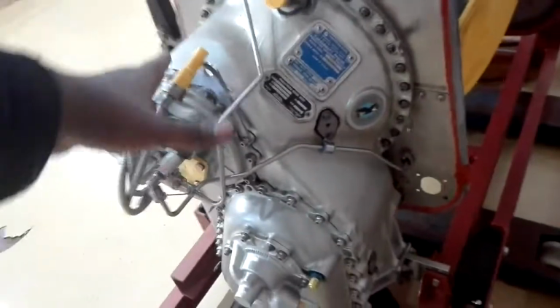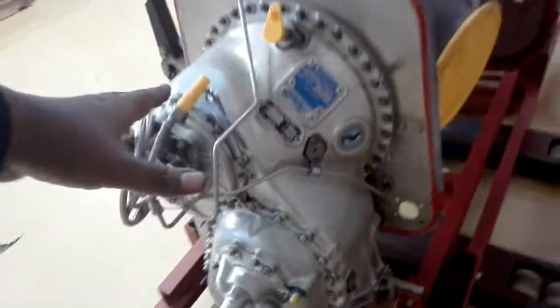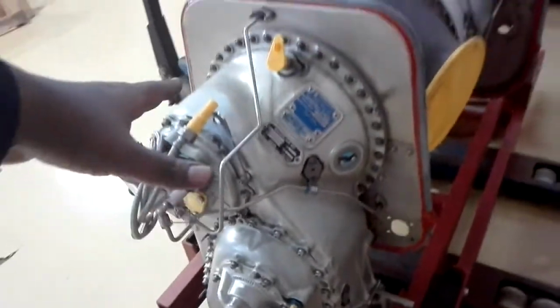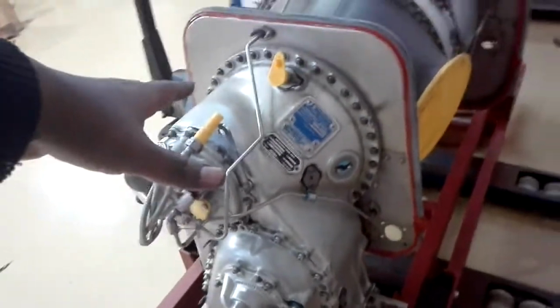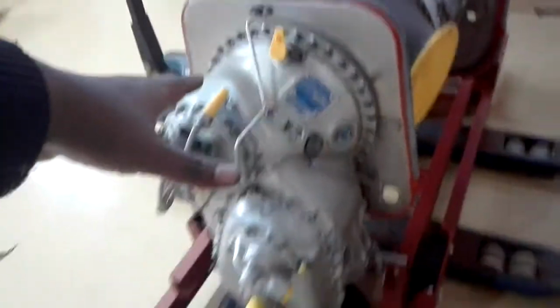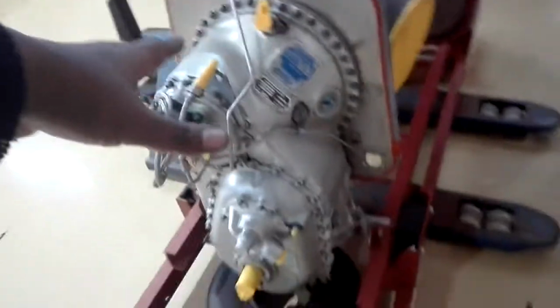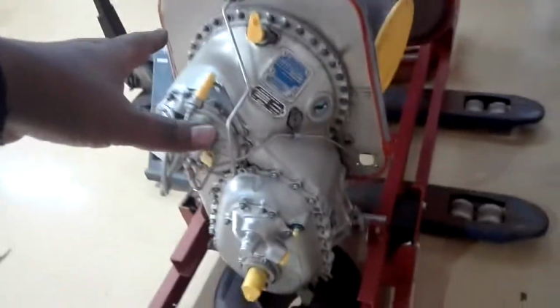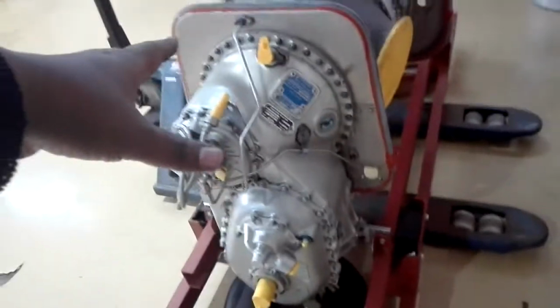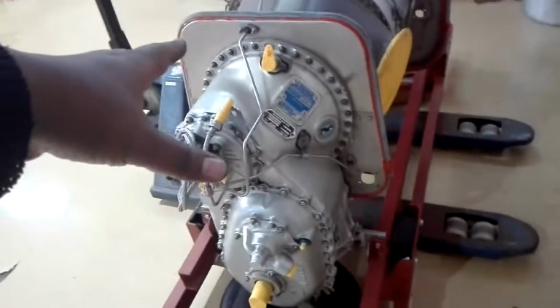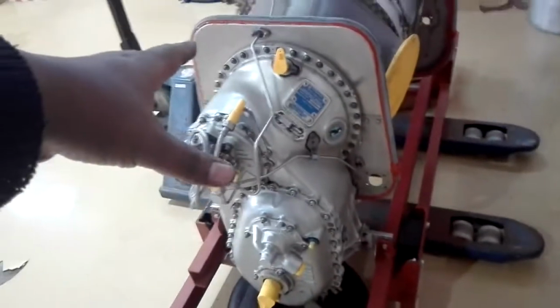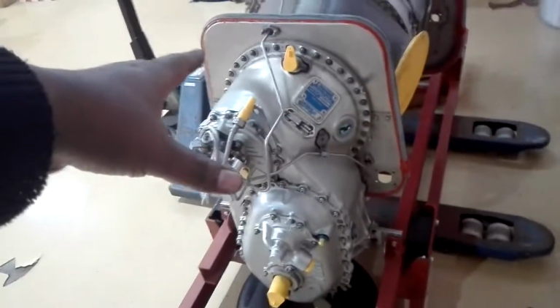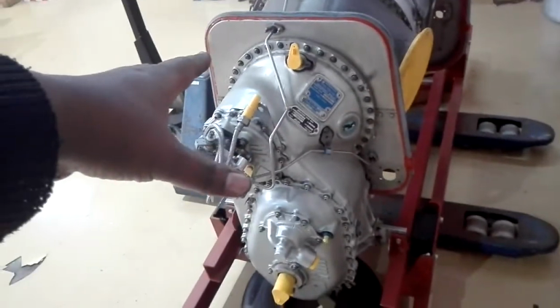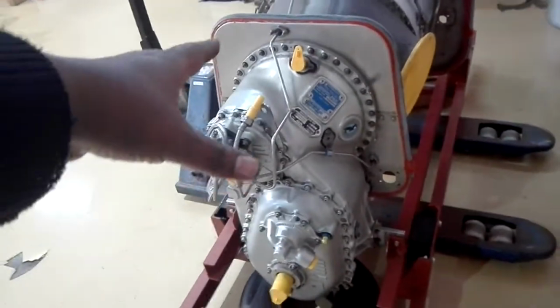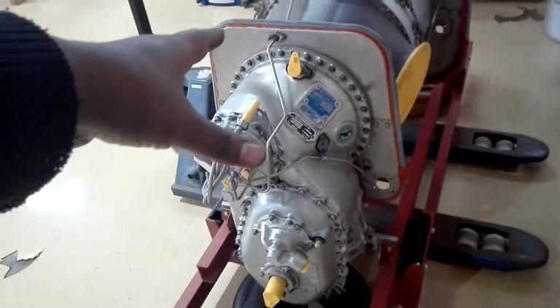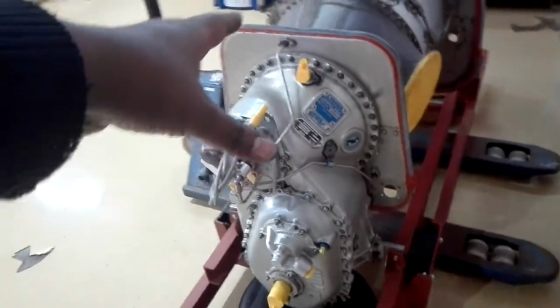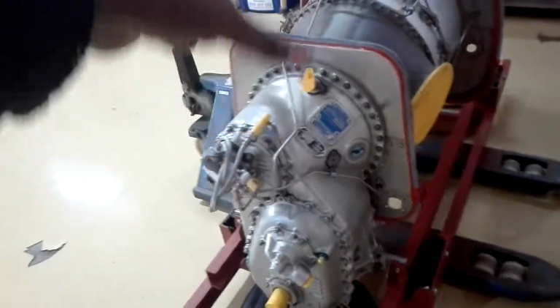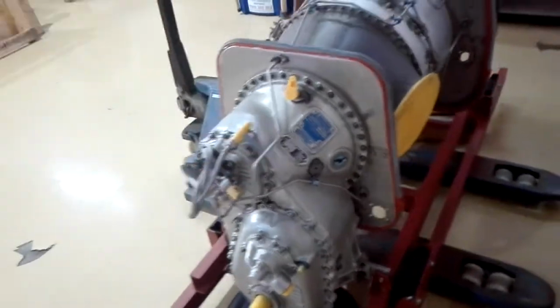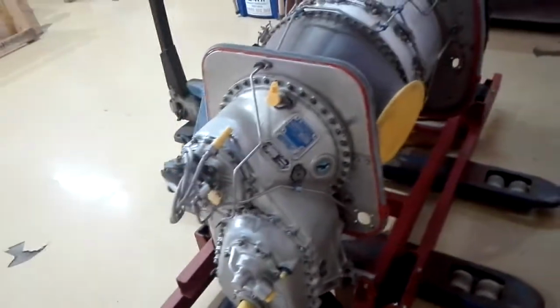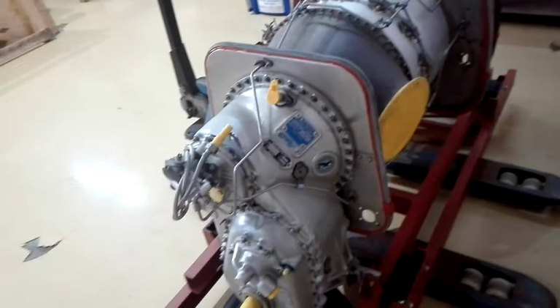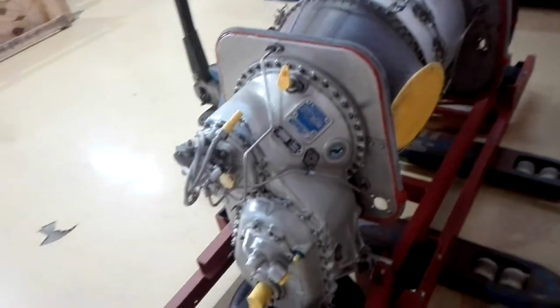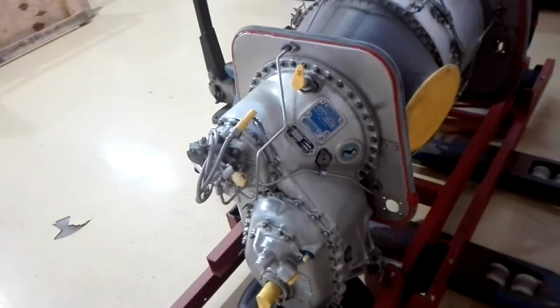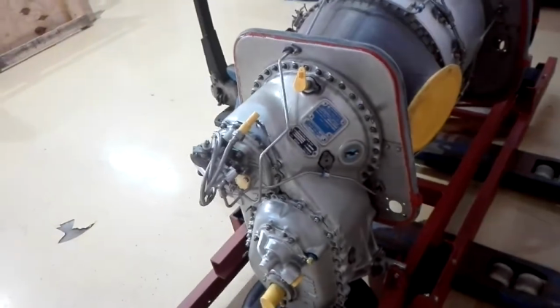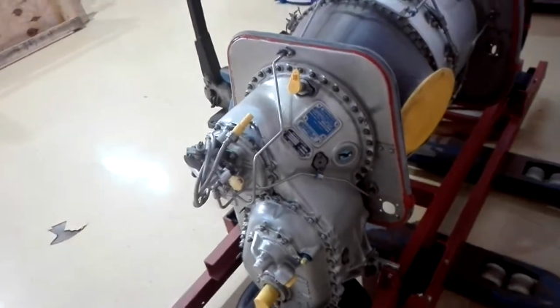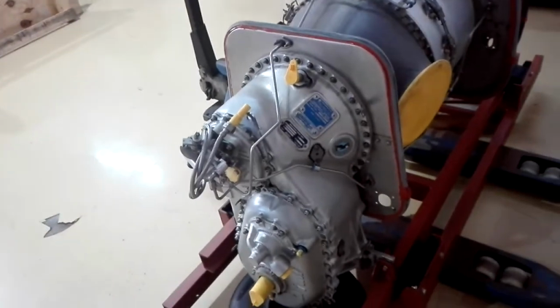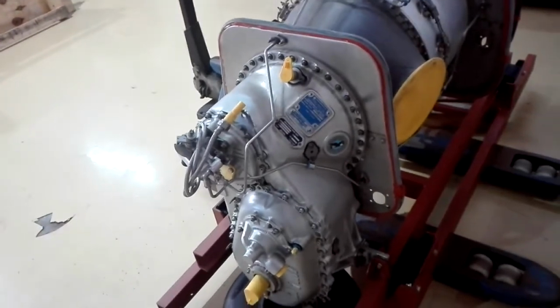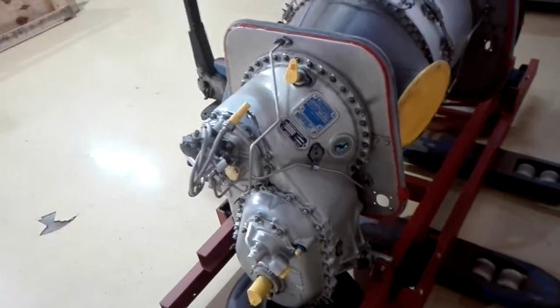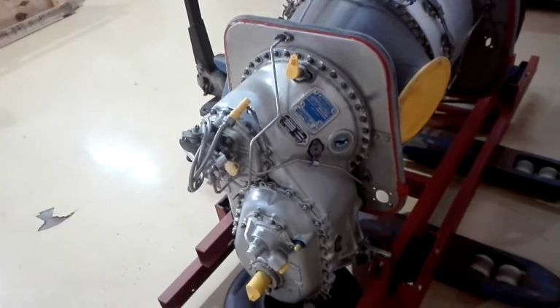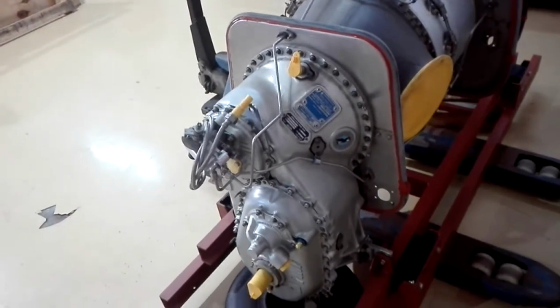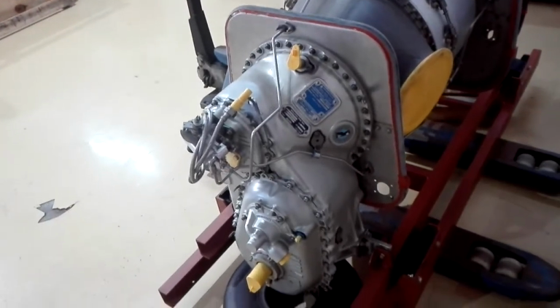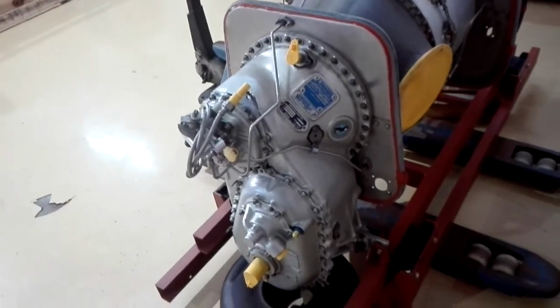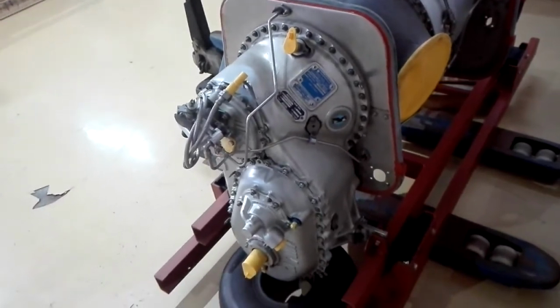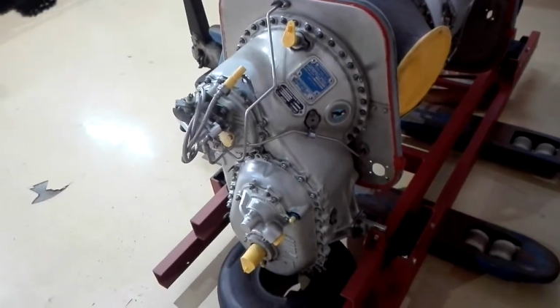I took you to the reduction gearbox. I'll tell you more about what we do next week.